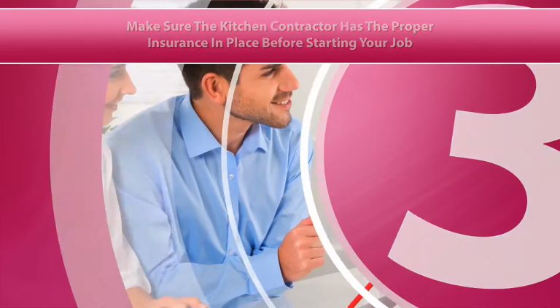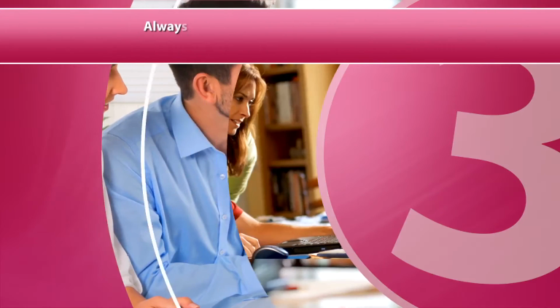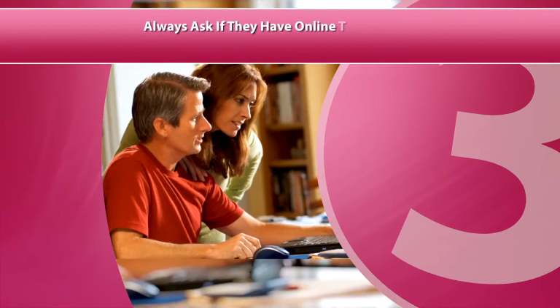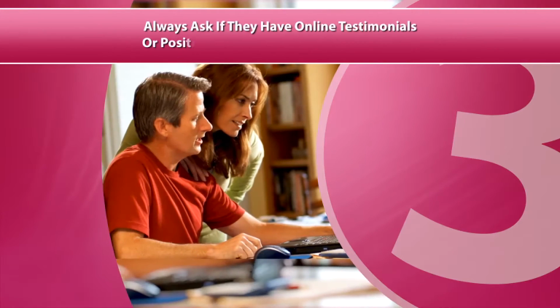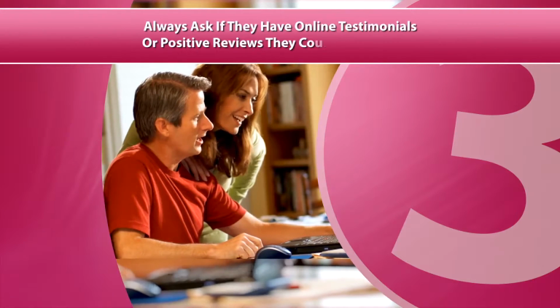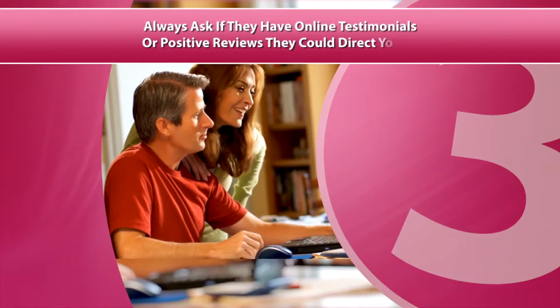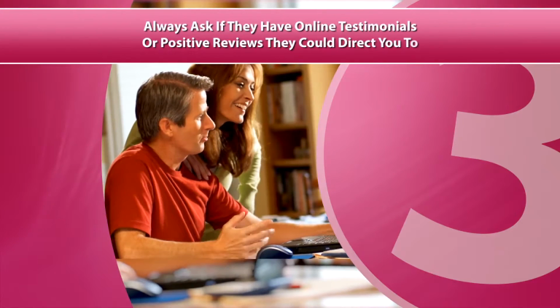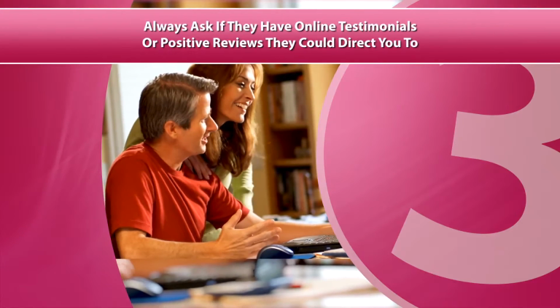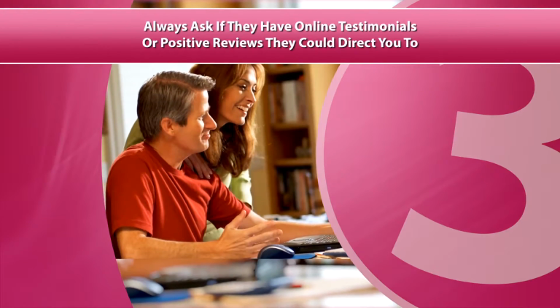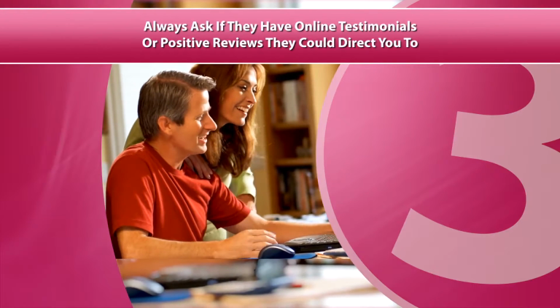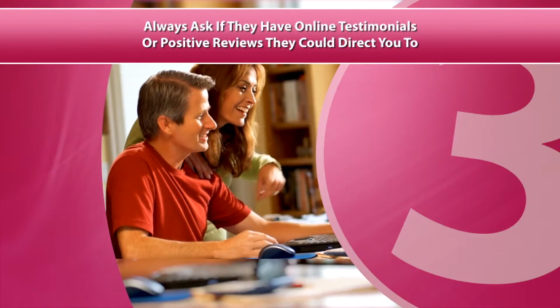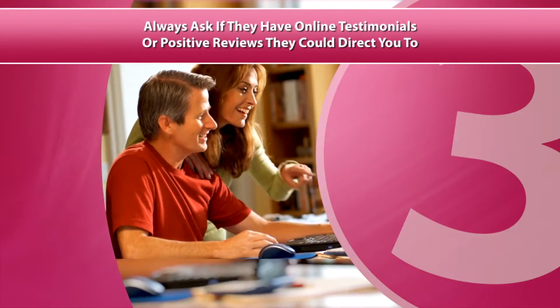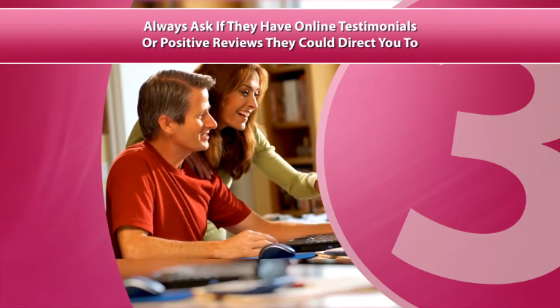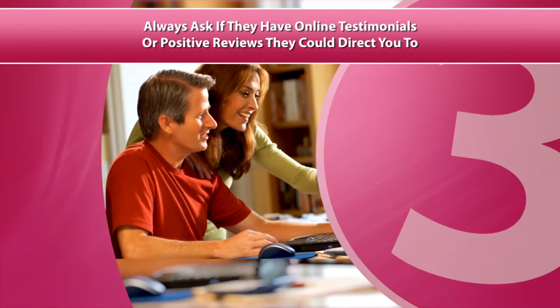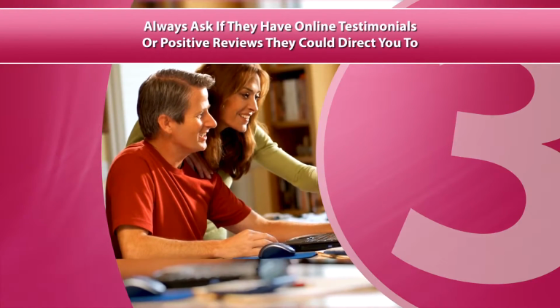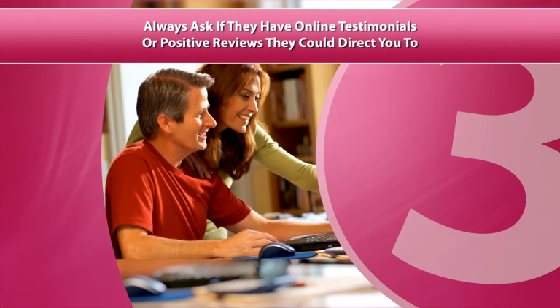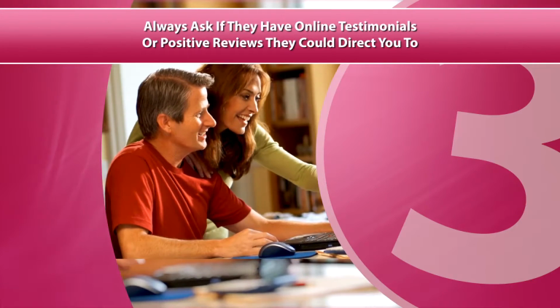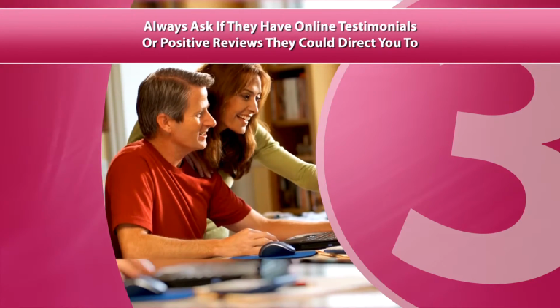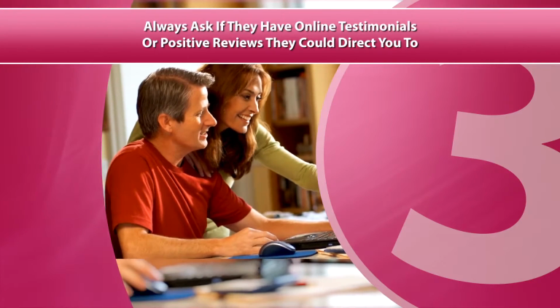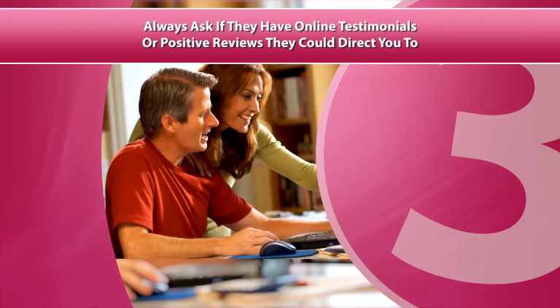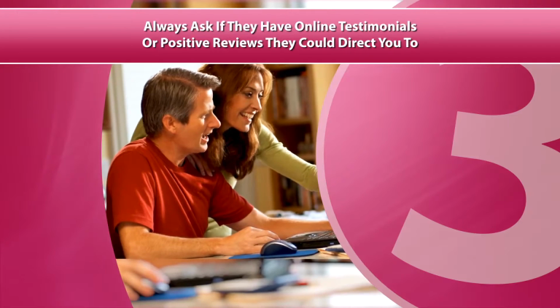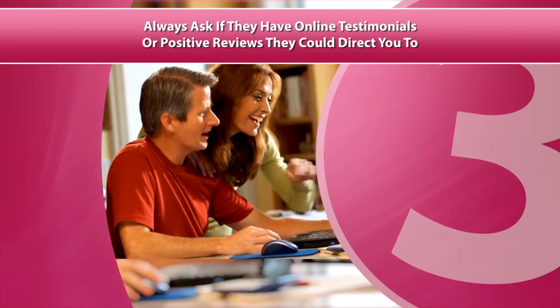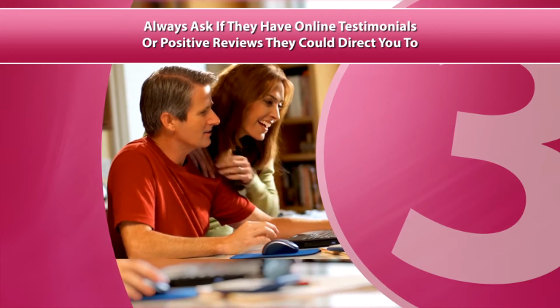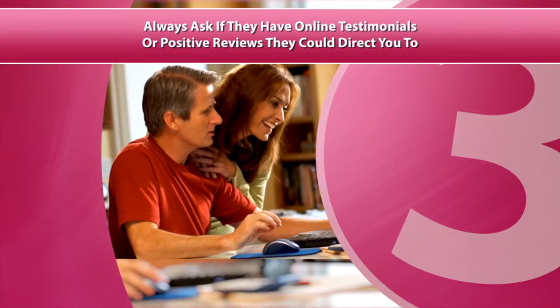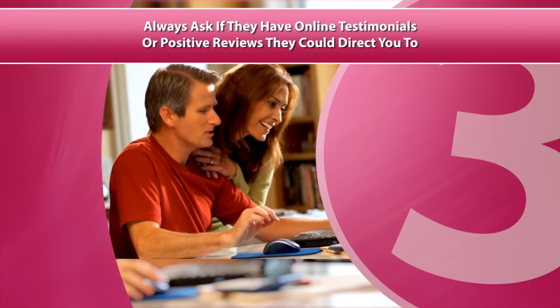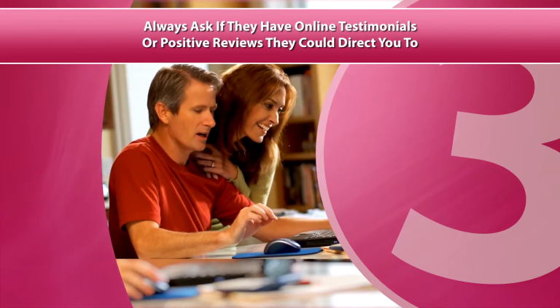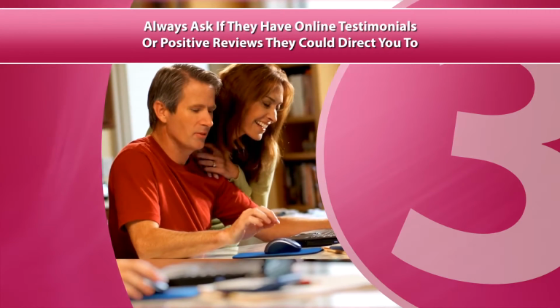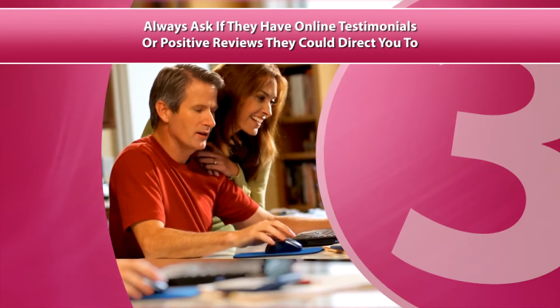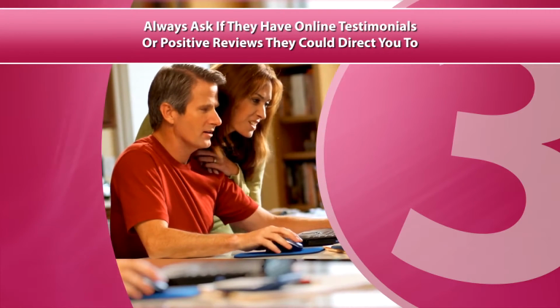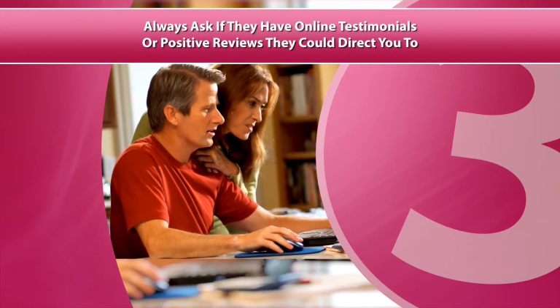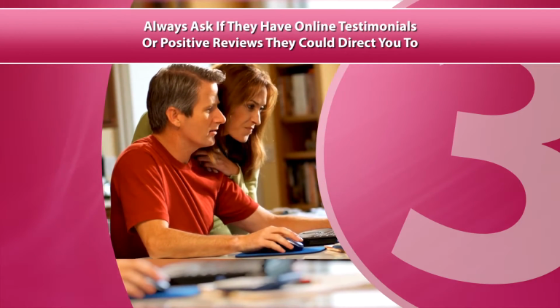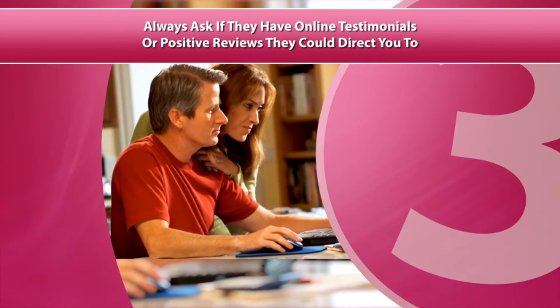Third, always ask if they have online testimonials or positive reviews they could direct you to. There's more you should know about choosing the right kitchen contractor.